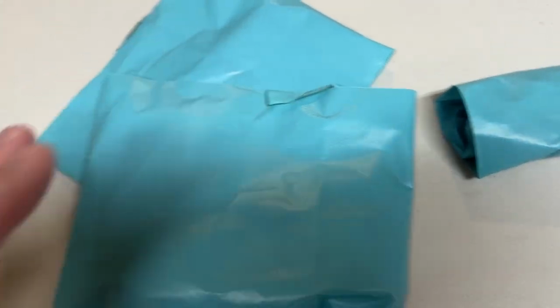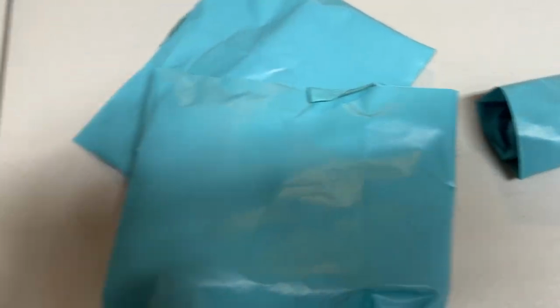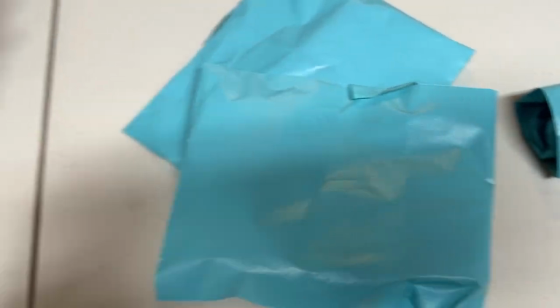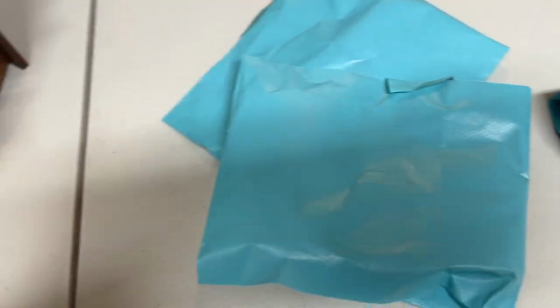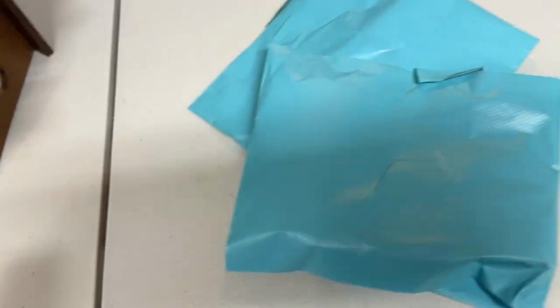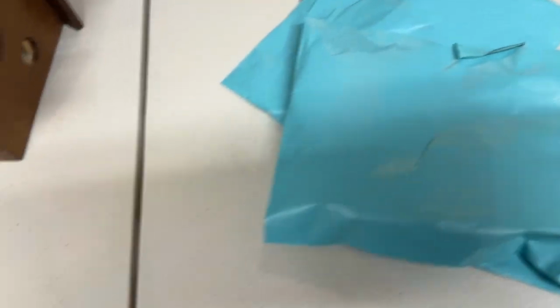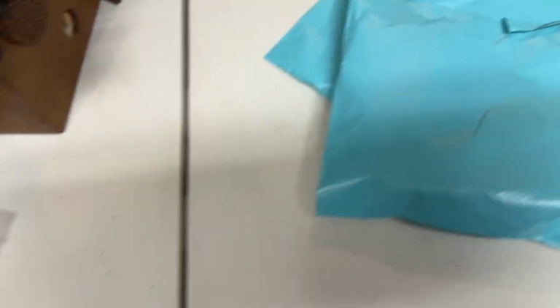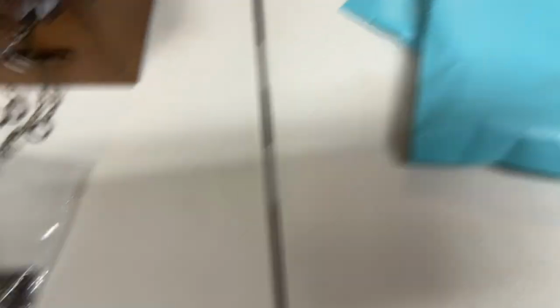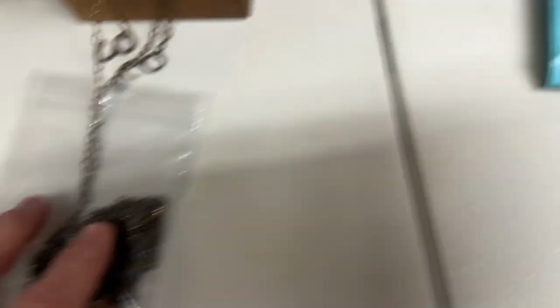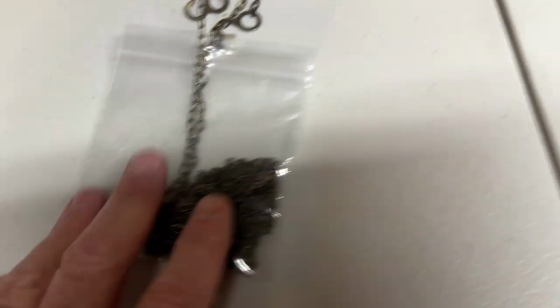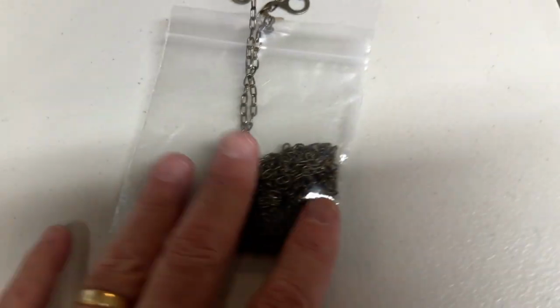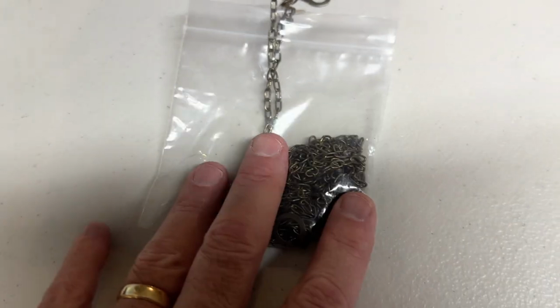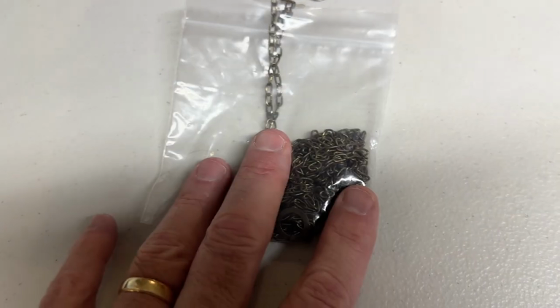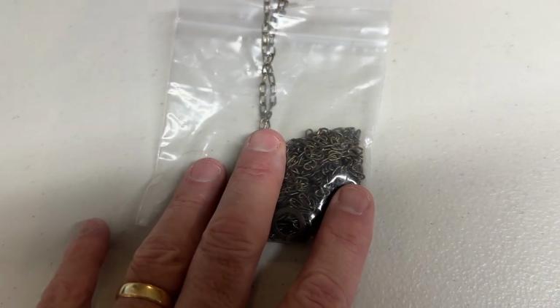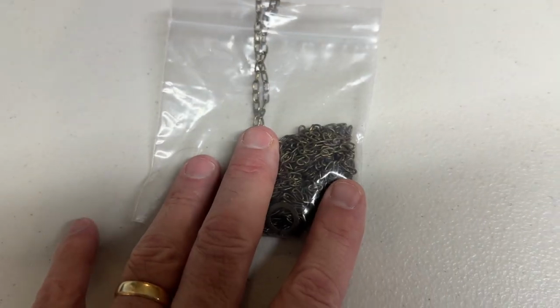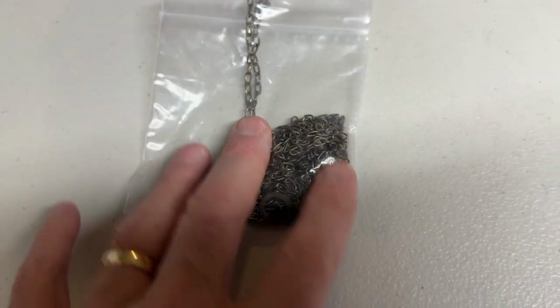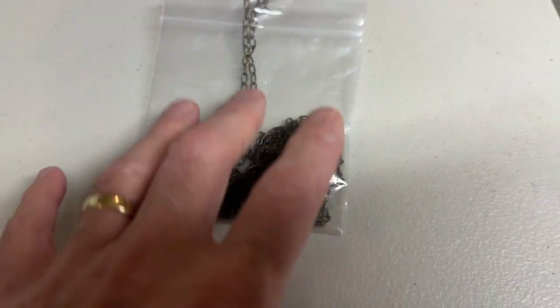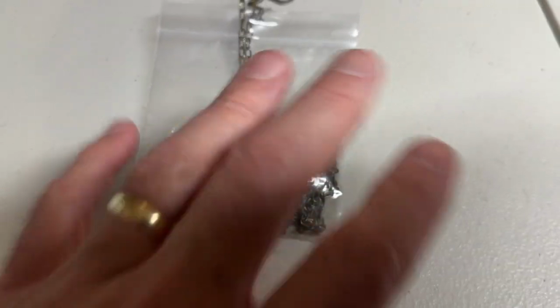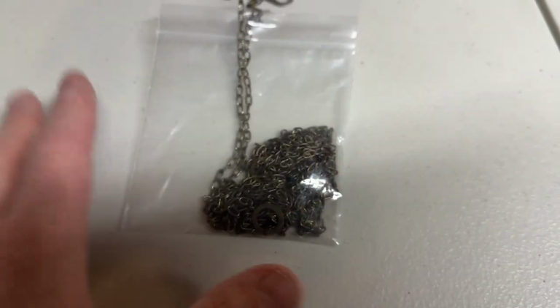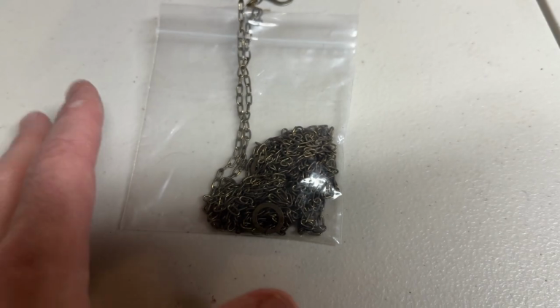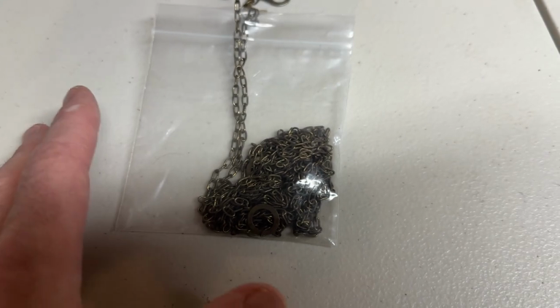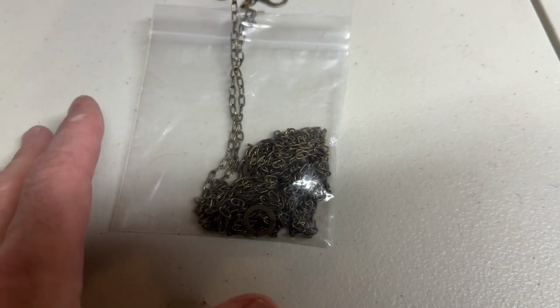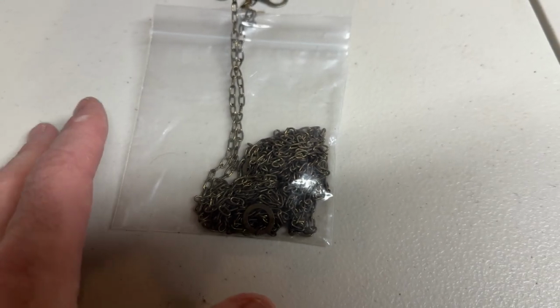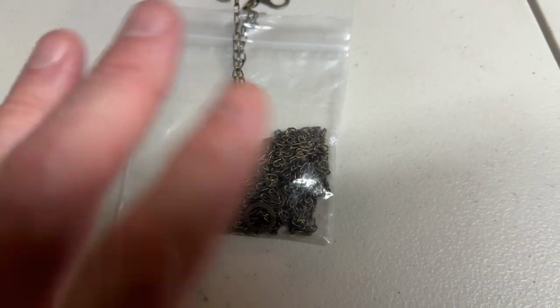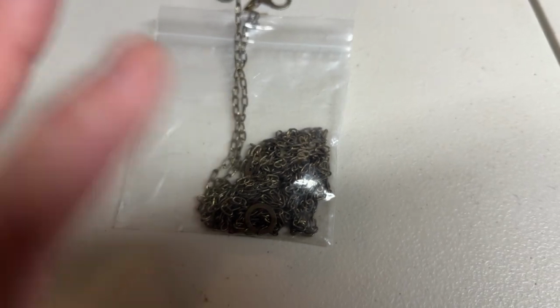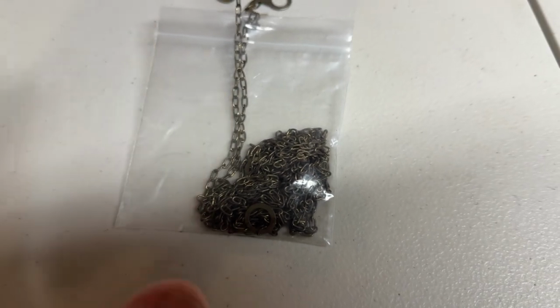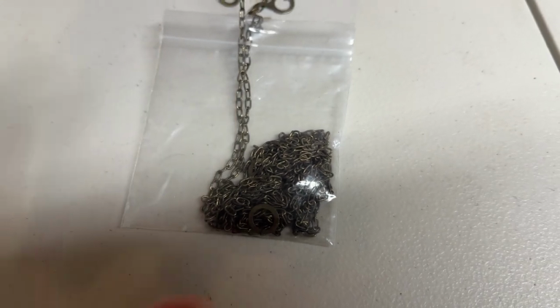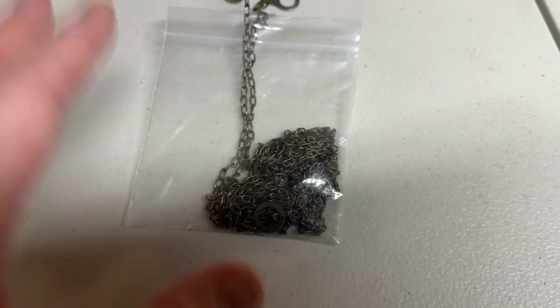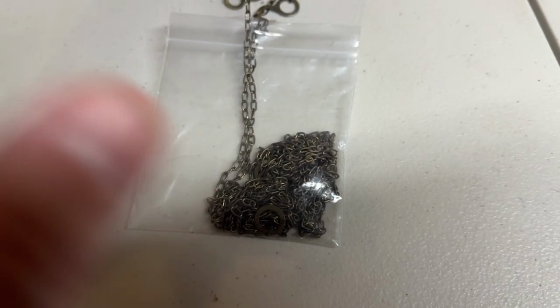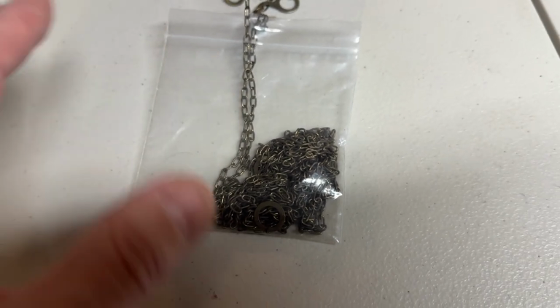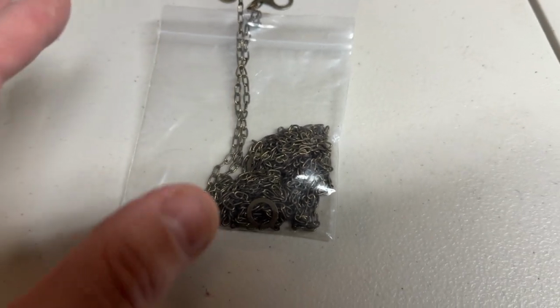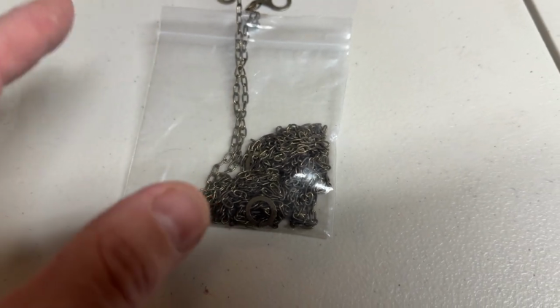And most importantly, put the chains in a bag so they don't get tangled up. Very, very important, guys.